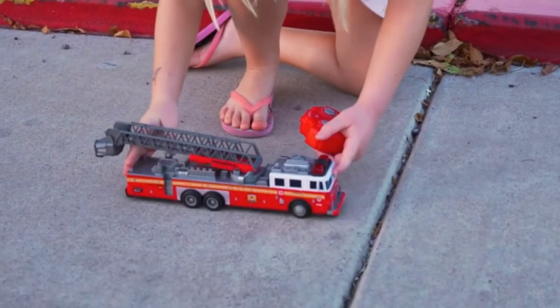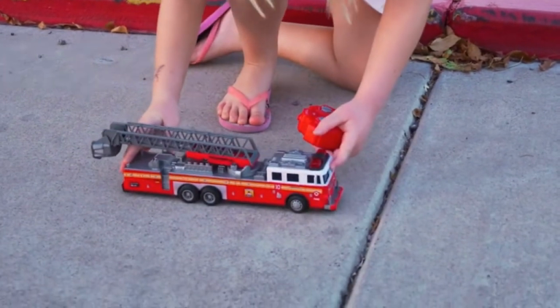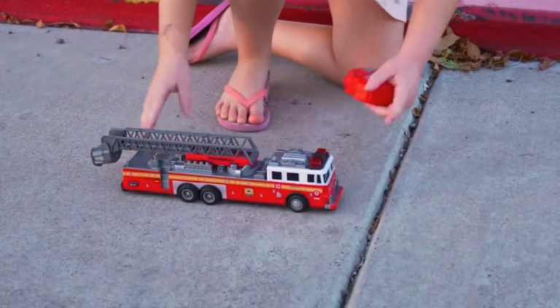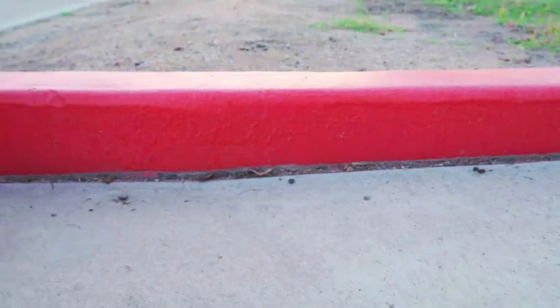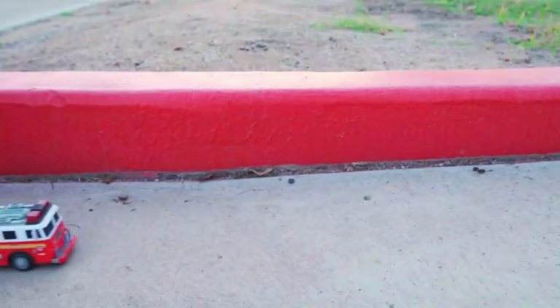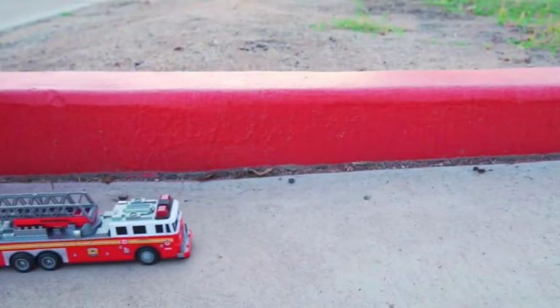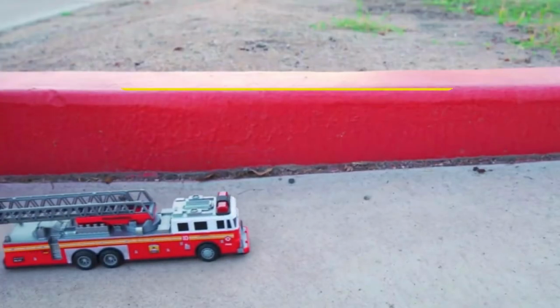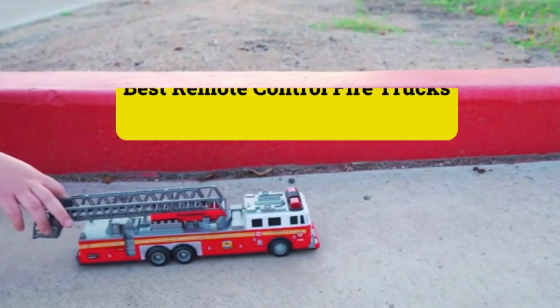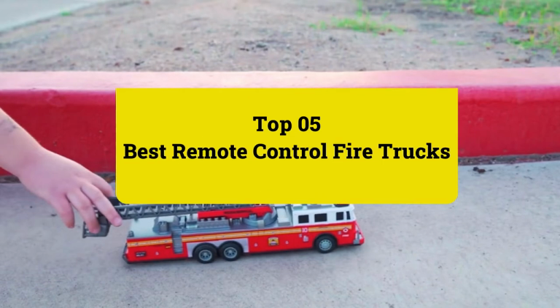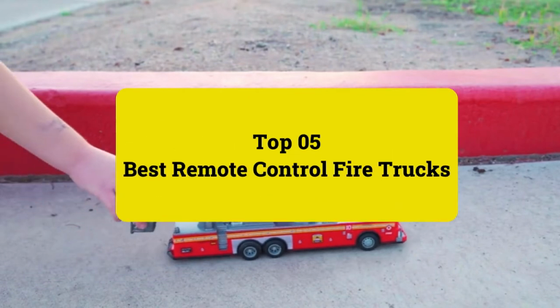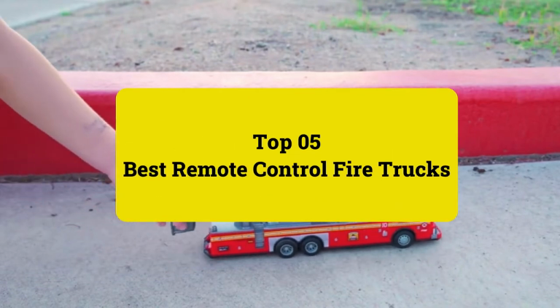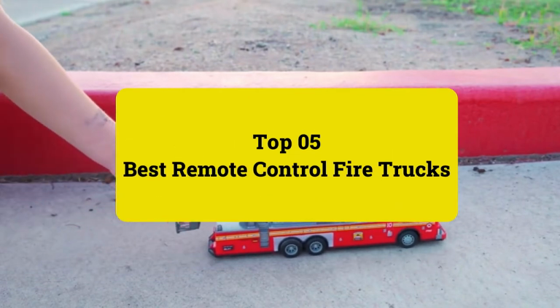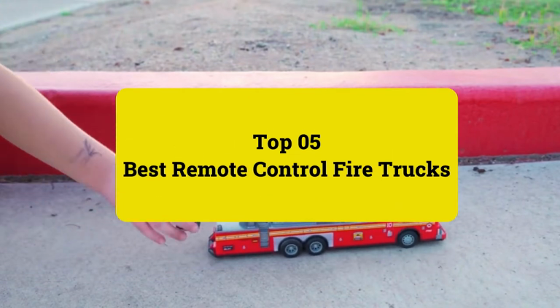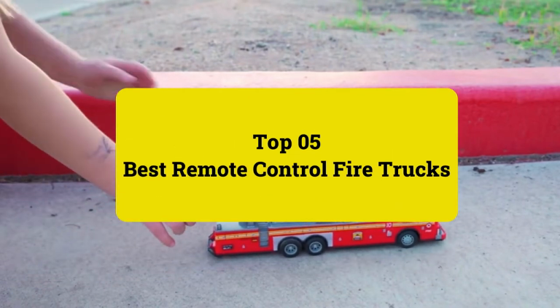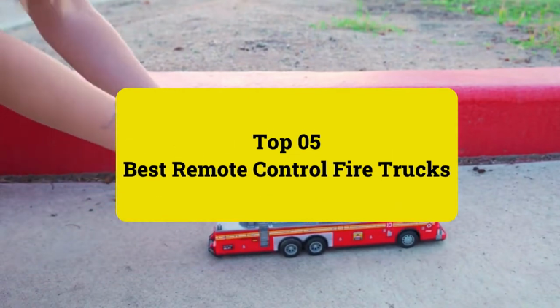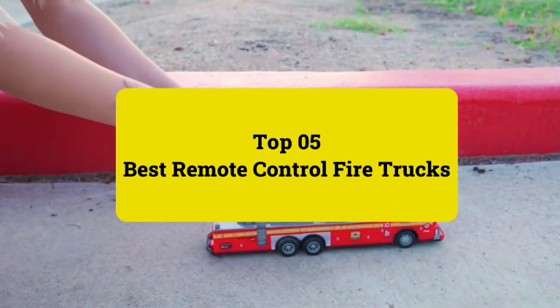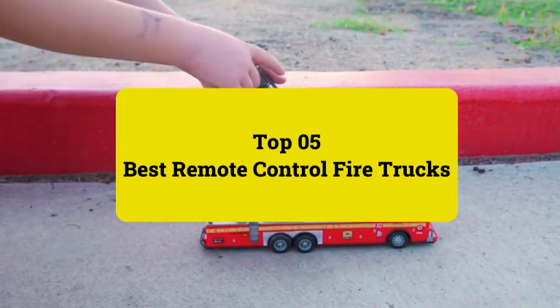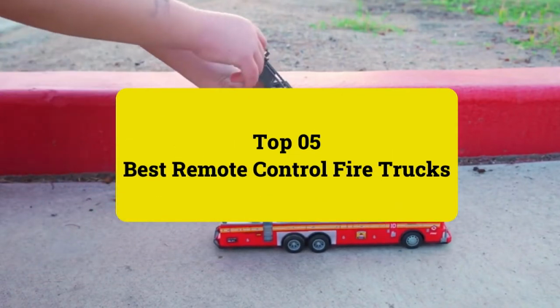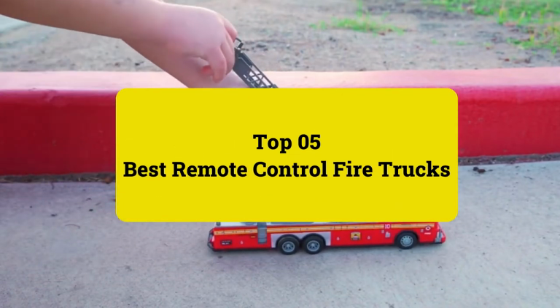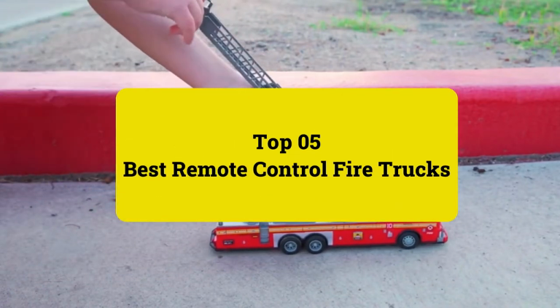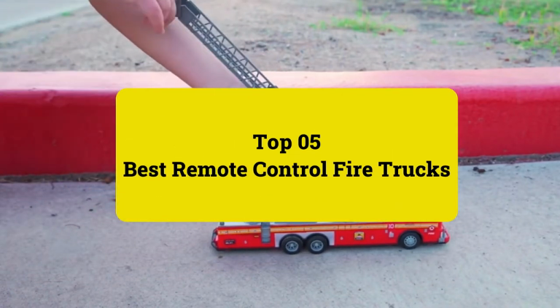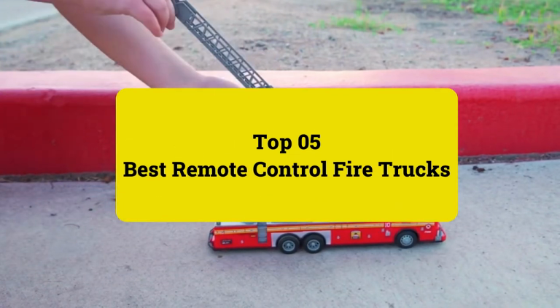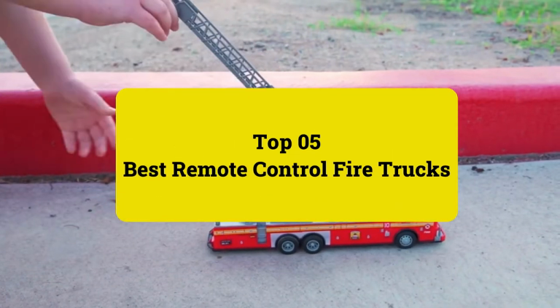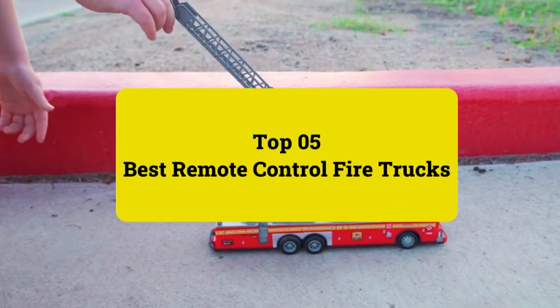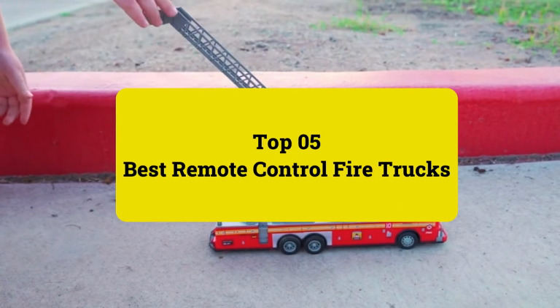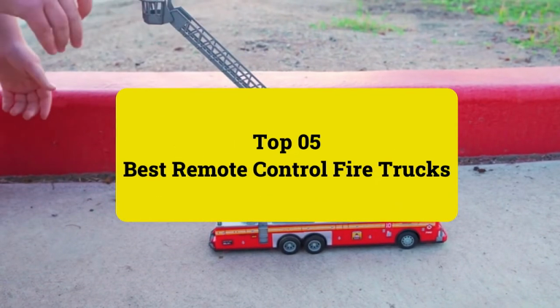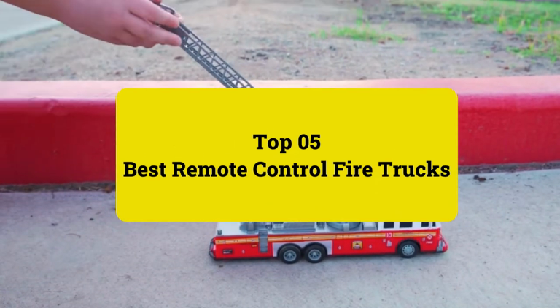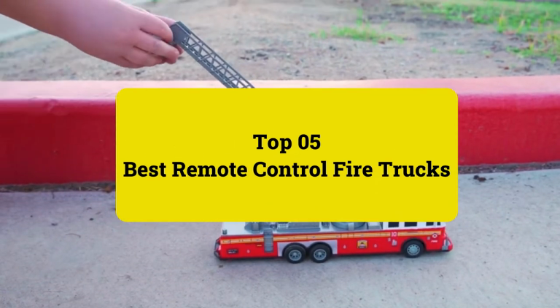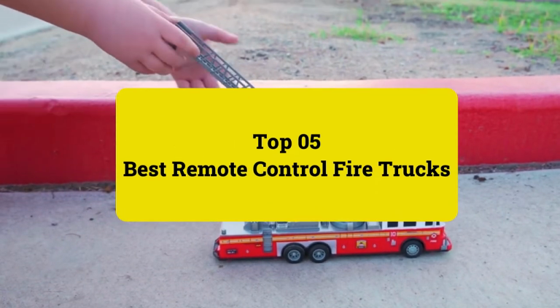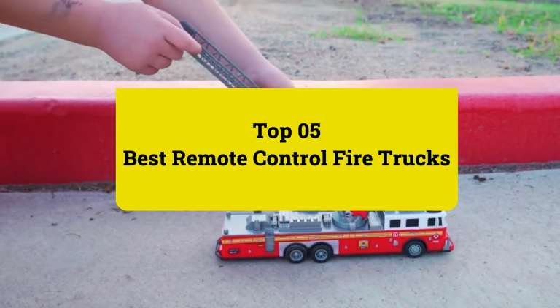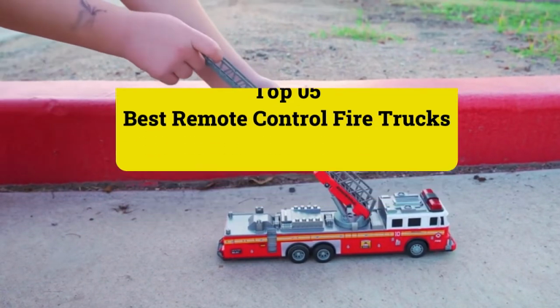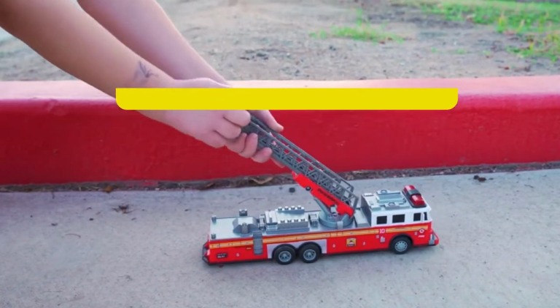Review Finley presents Top 5 Best Remote Control Fire Trucks. Let's get started.